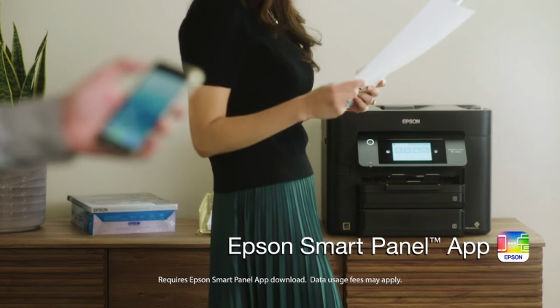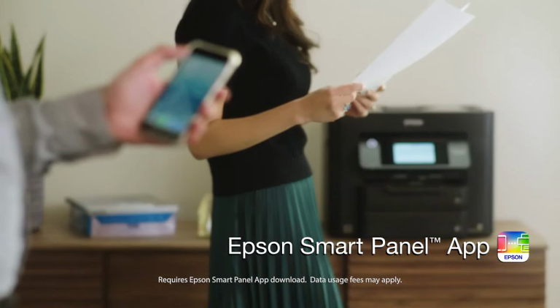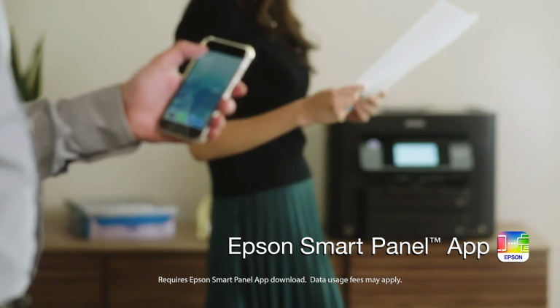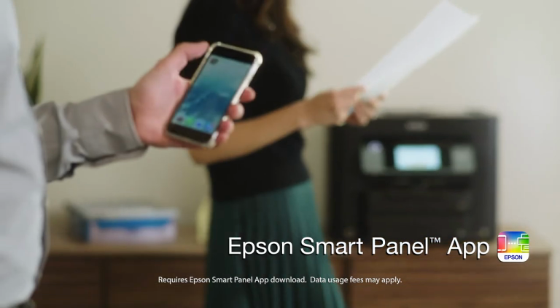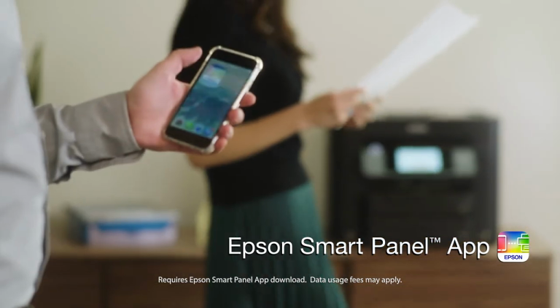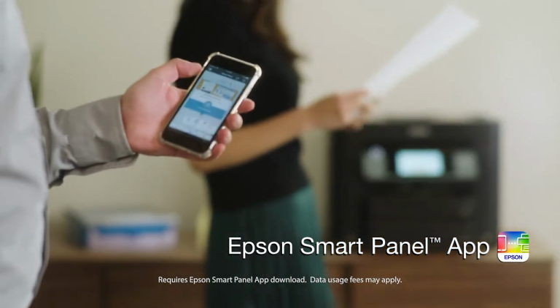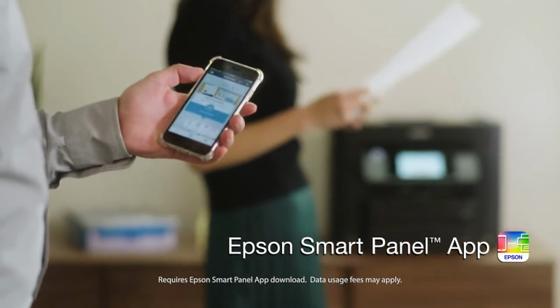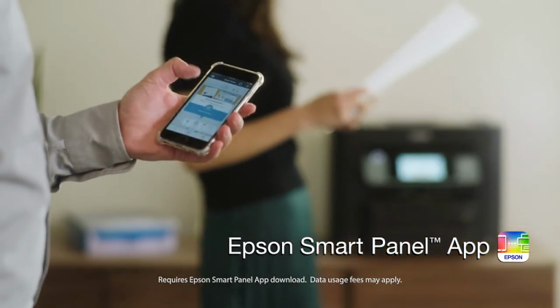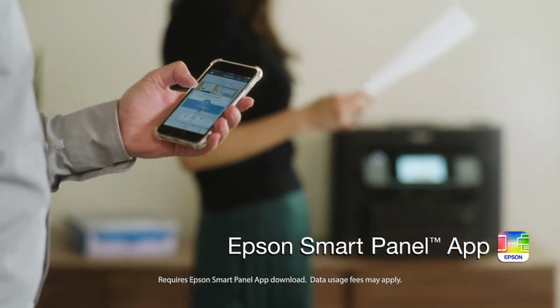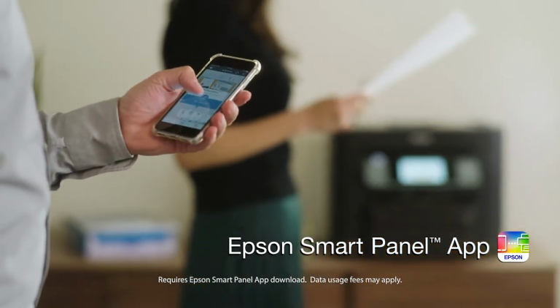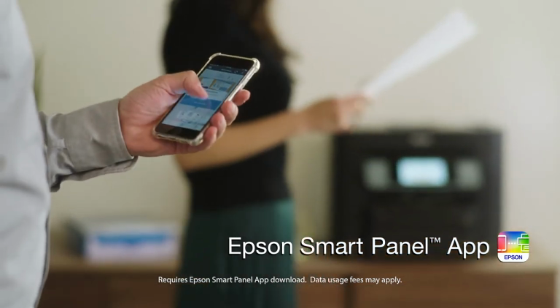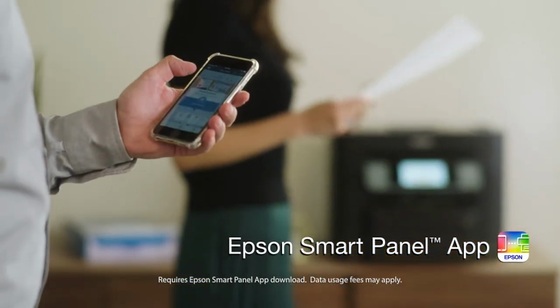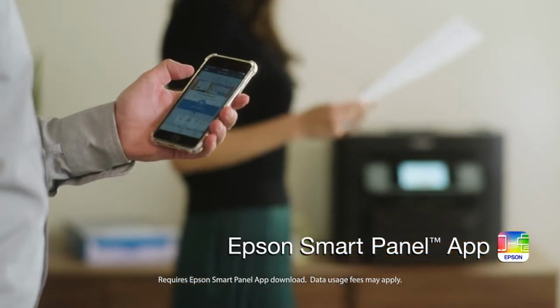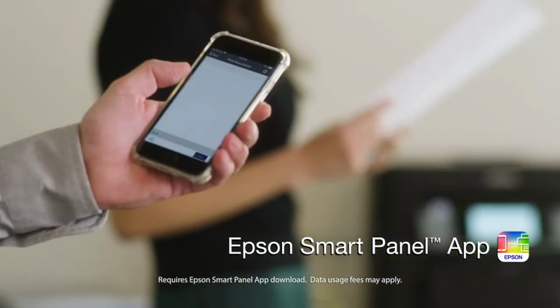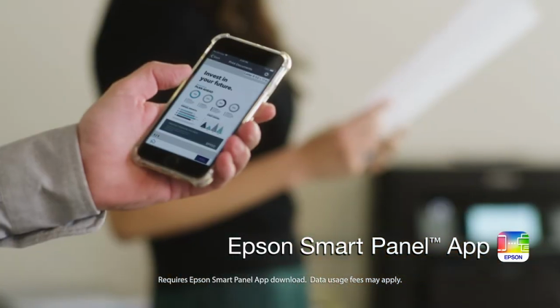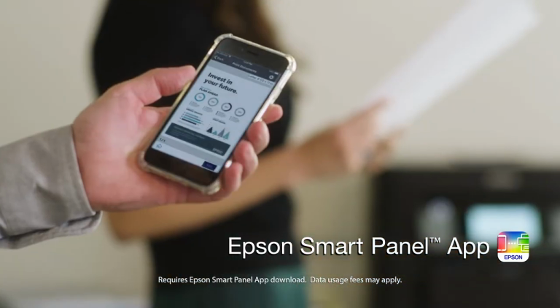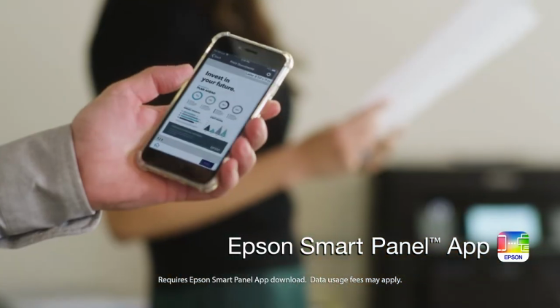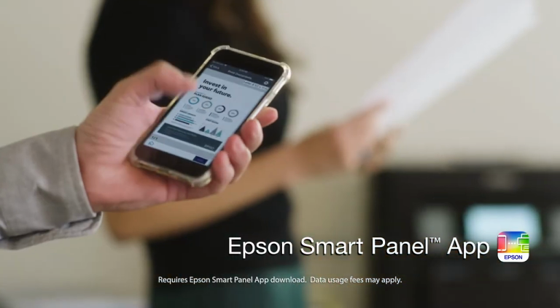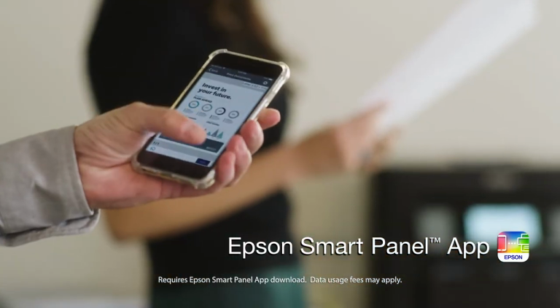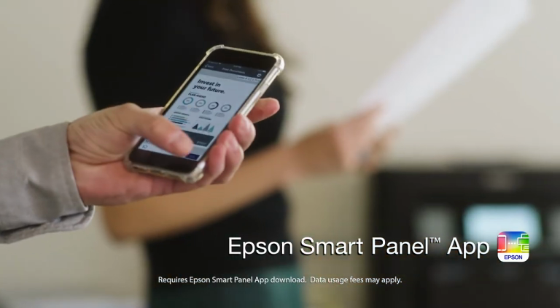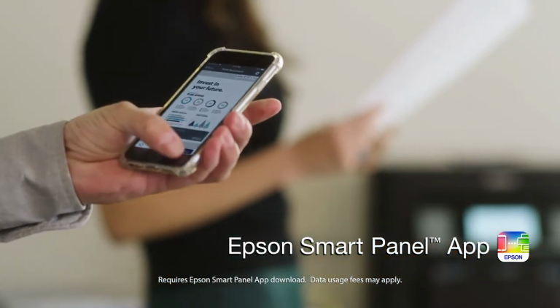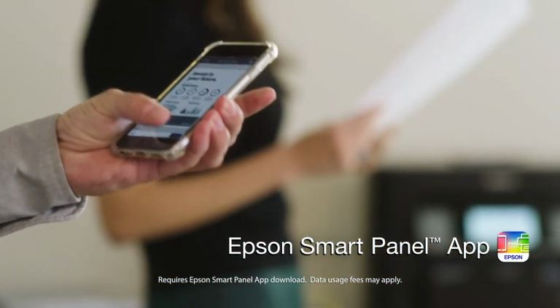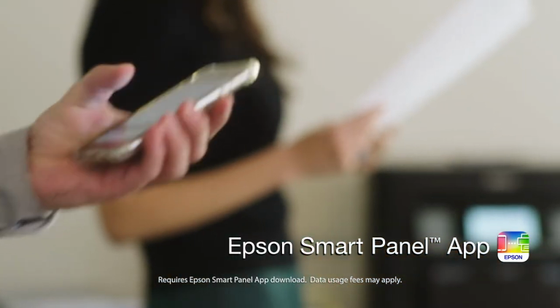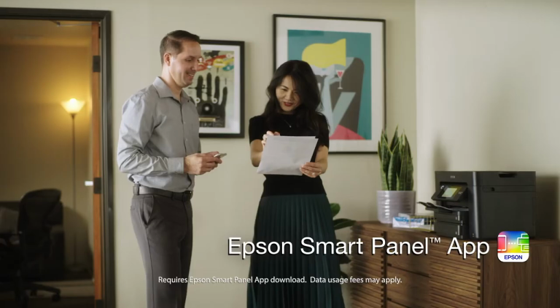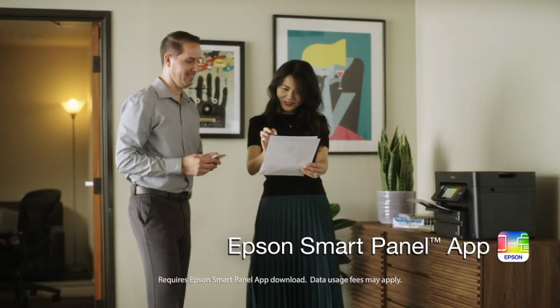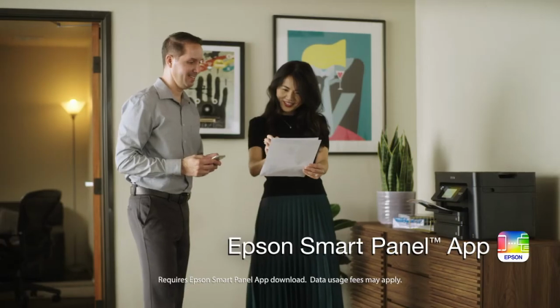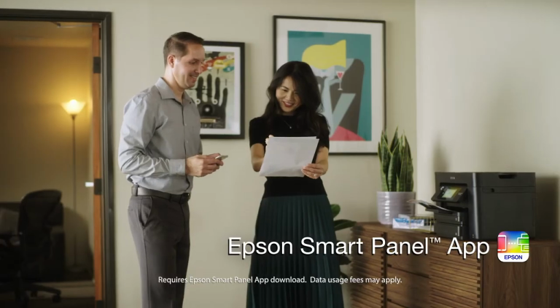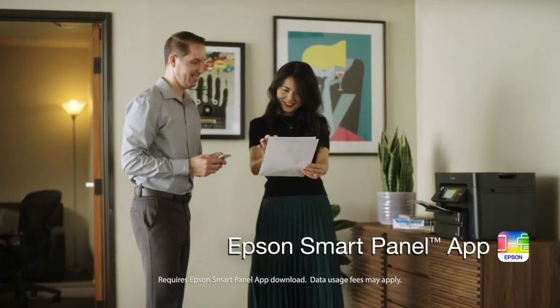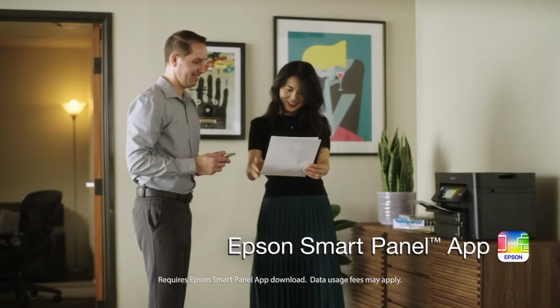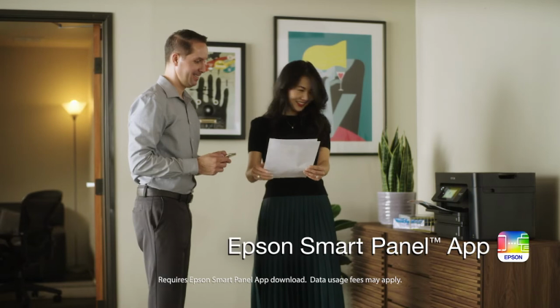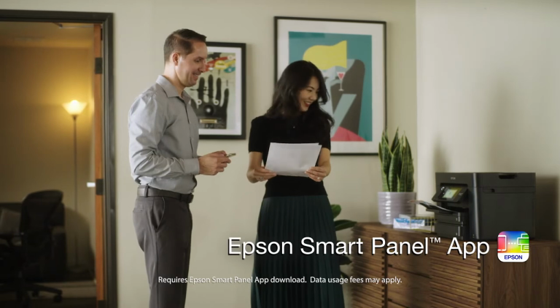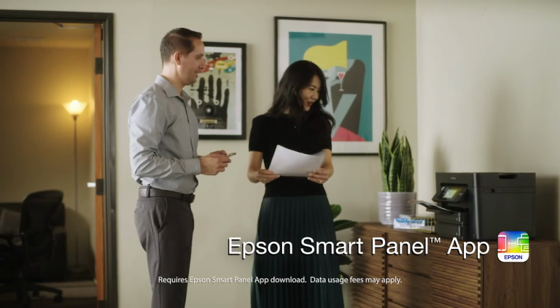Setting up, monitoring, and operating your printer are easier than ever with the new Epson Smart Panel app.